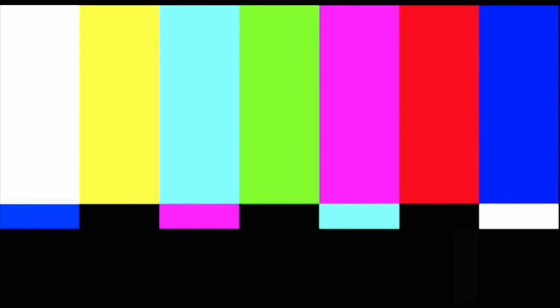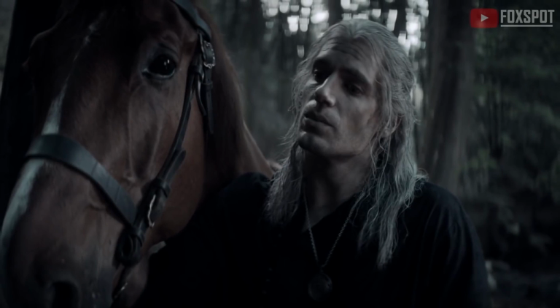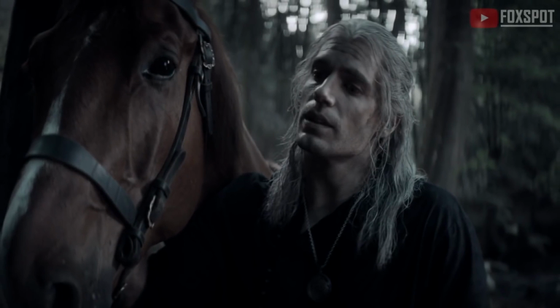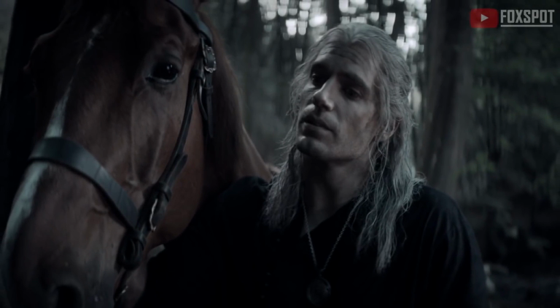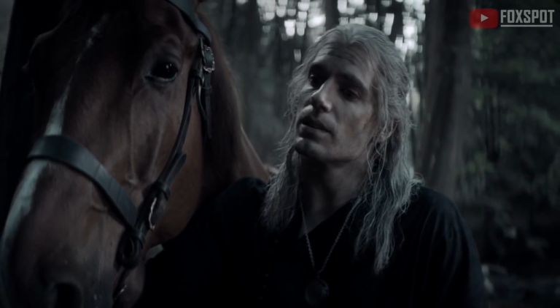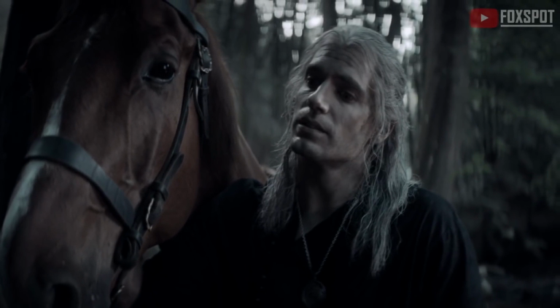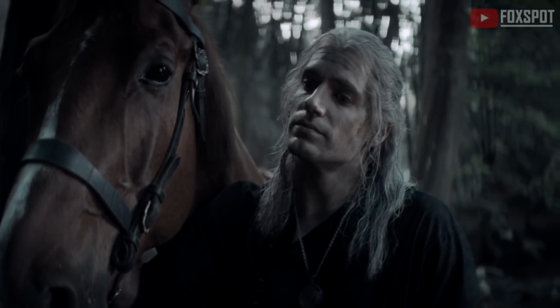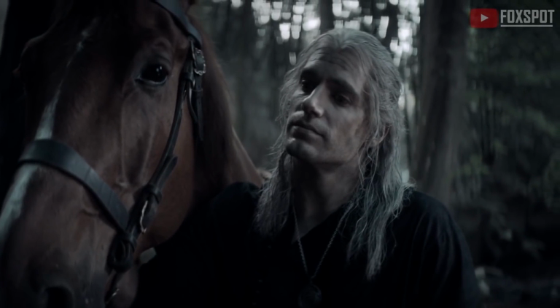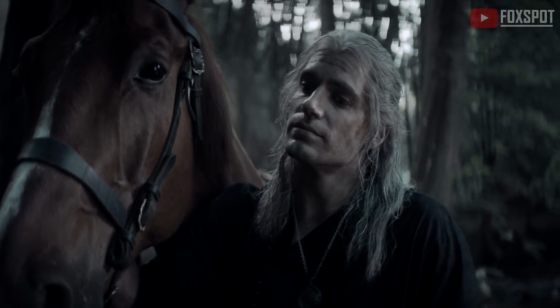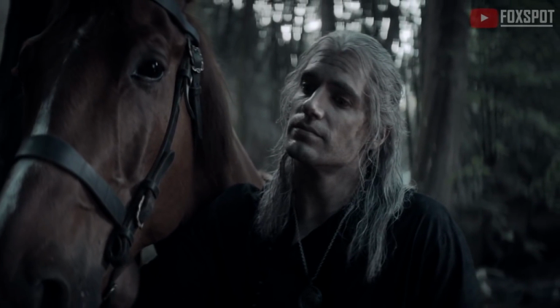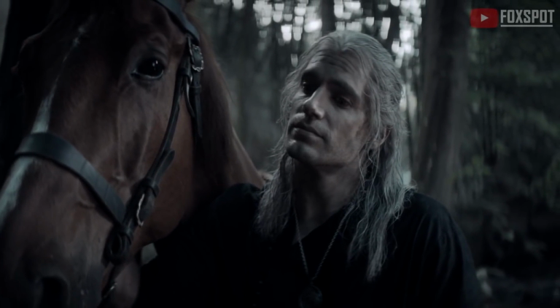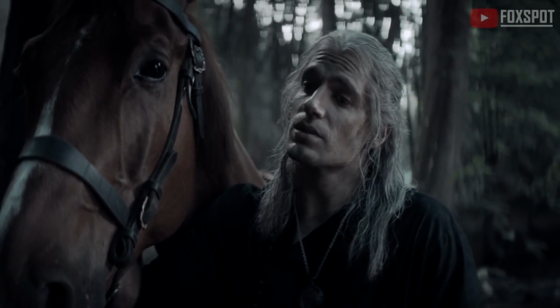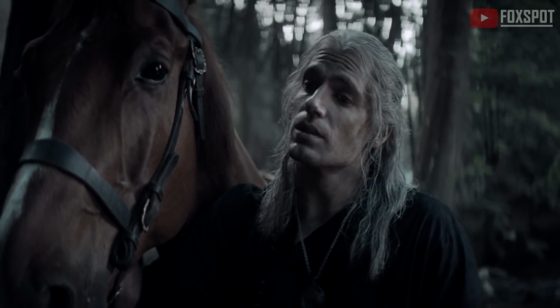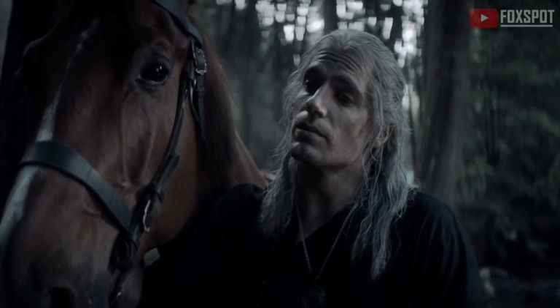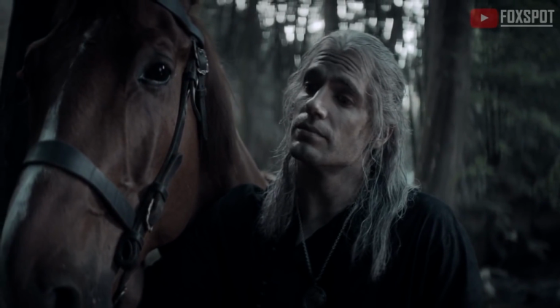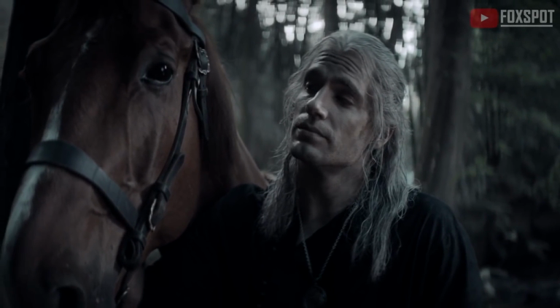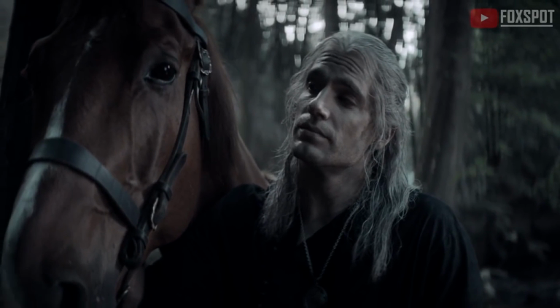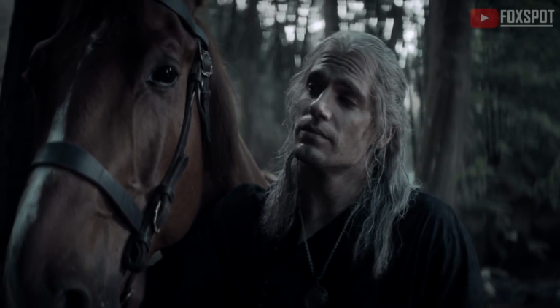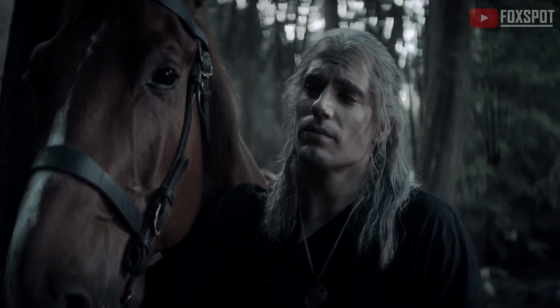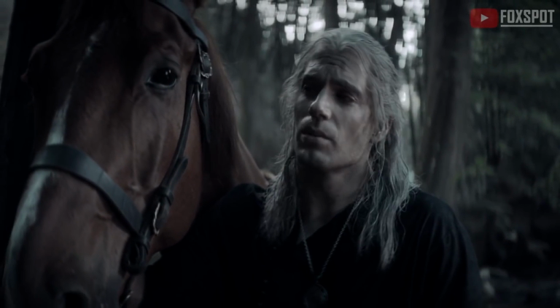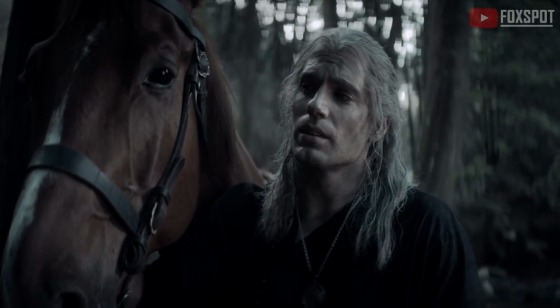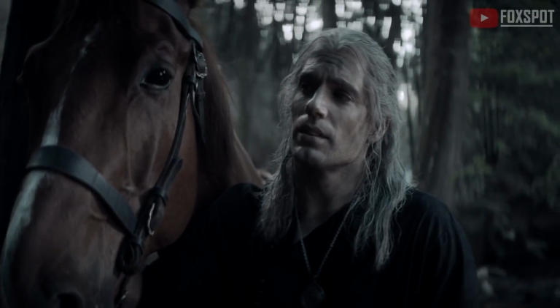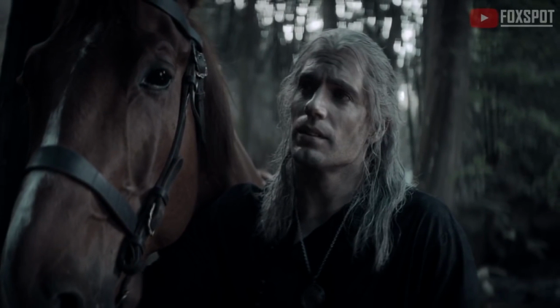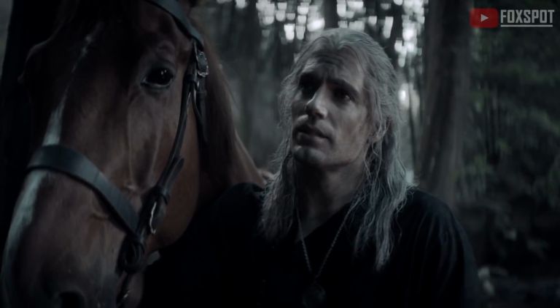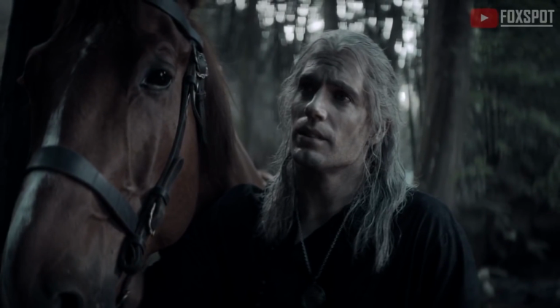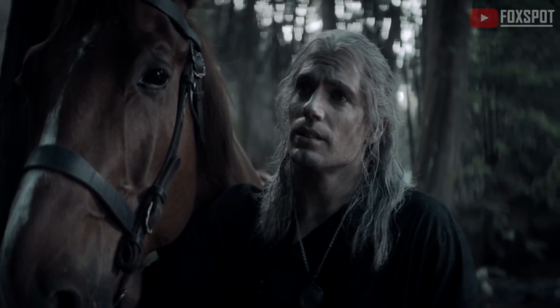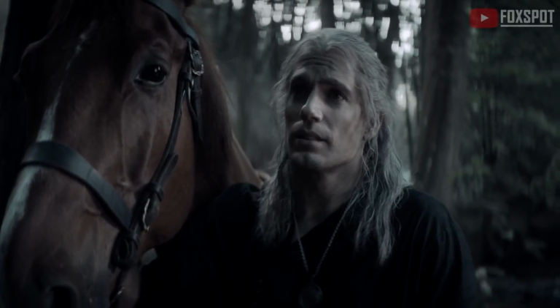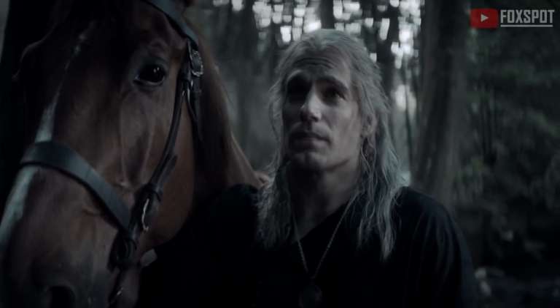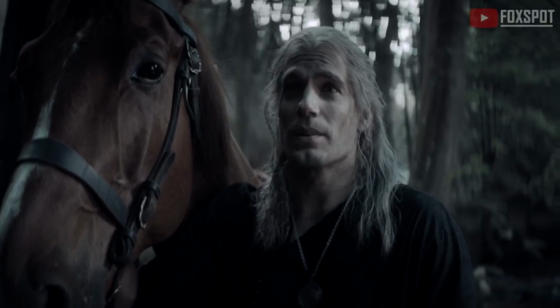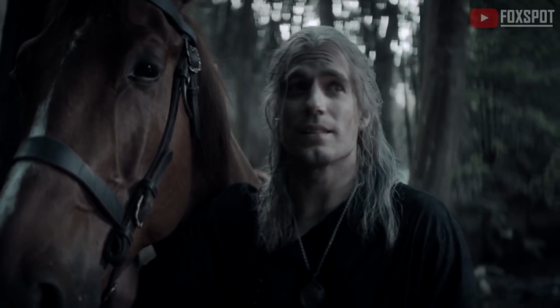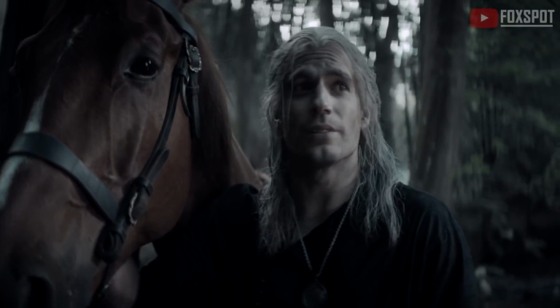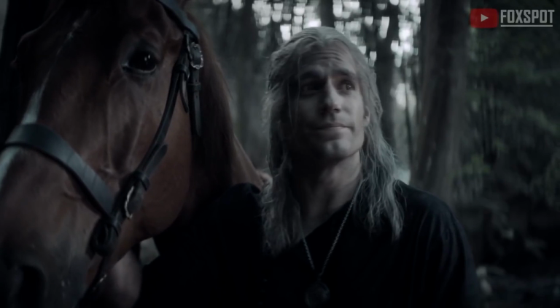She took one look at me, screamed, vomited, and passed out.